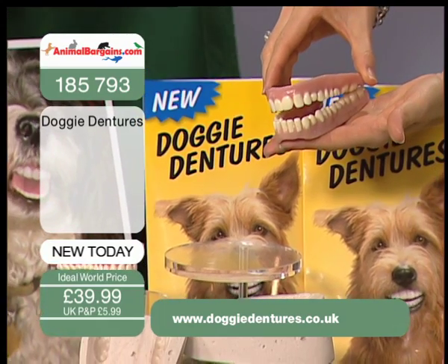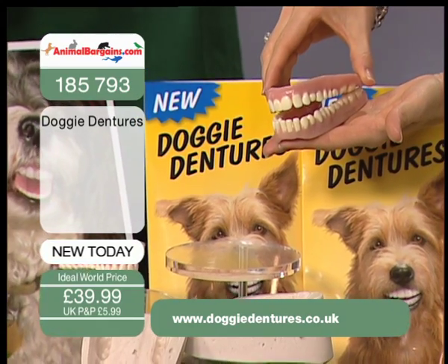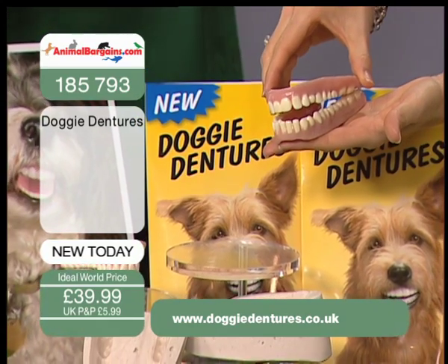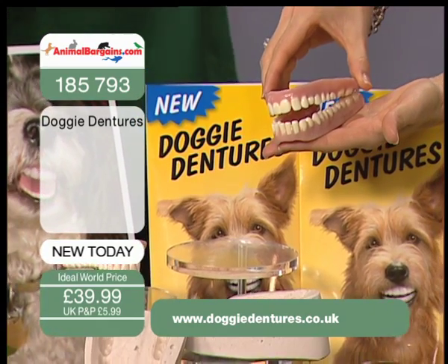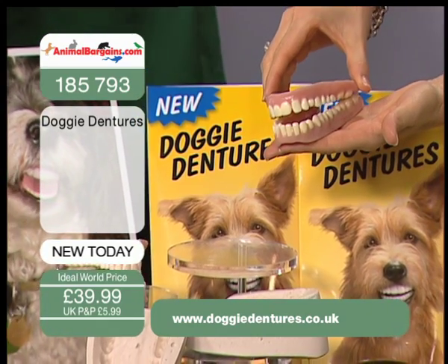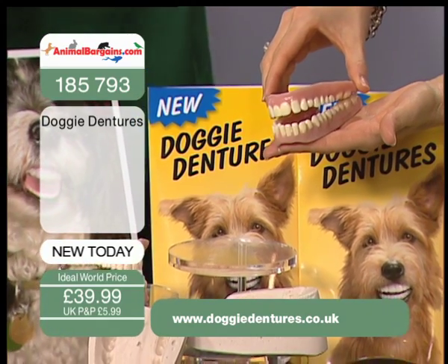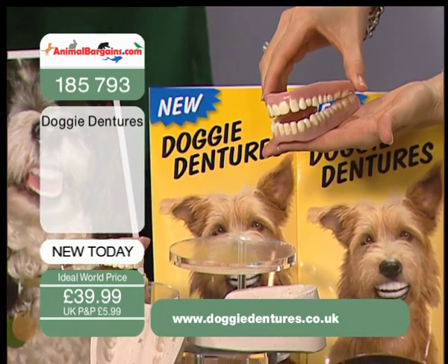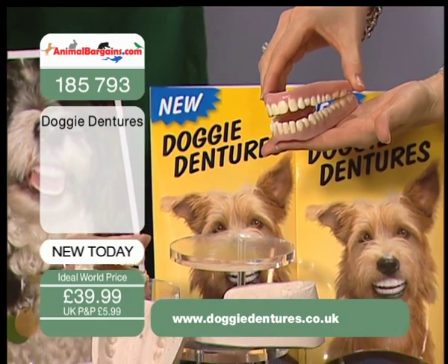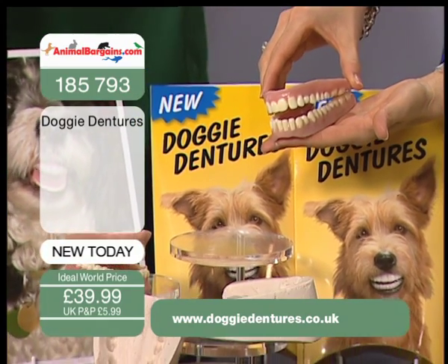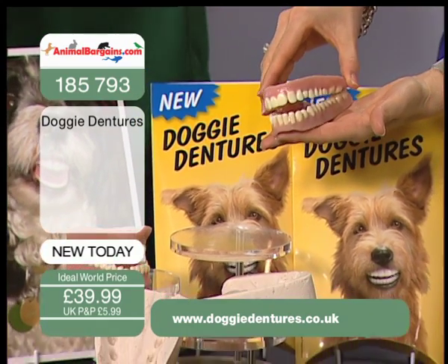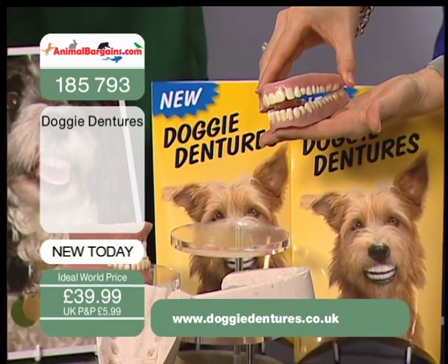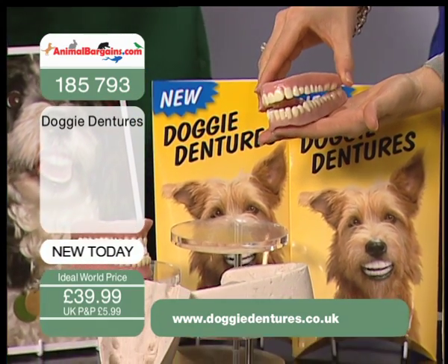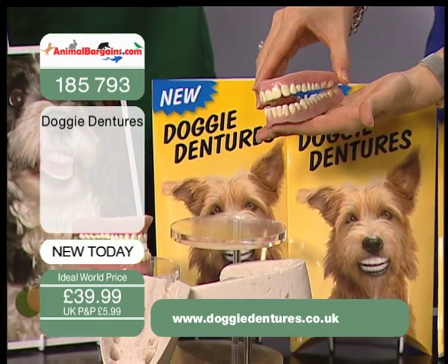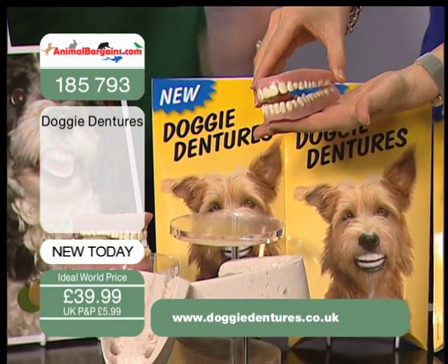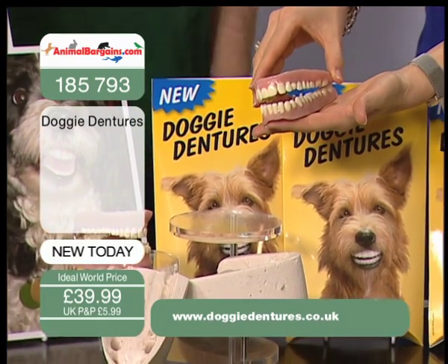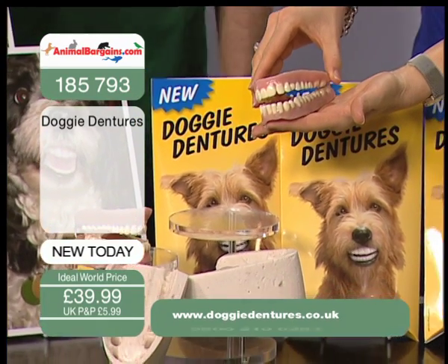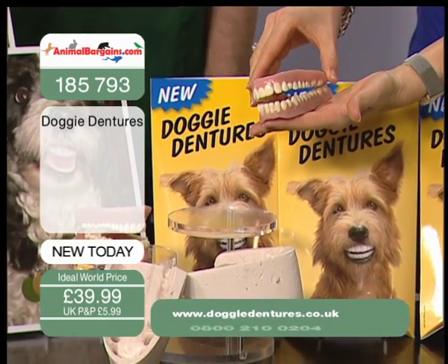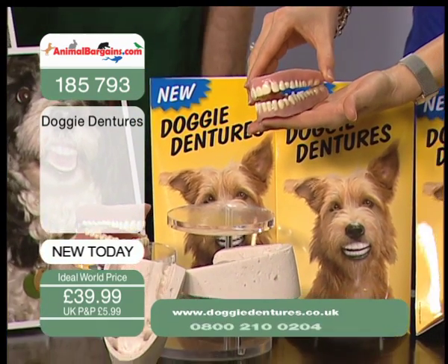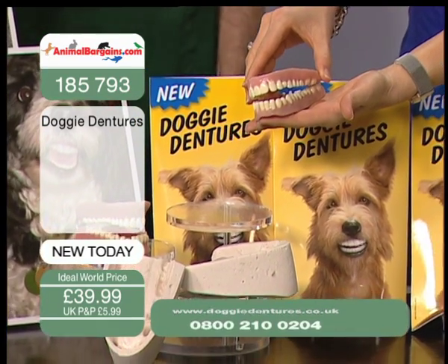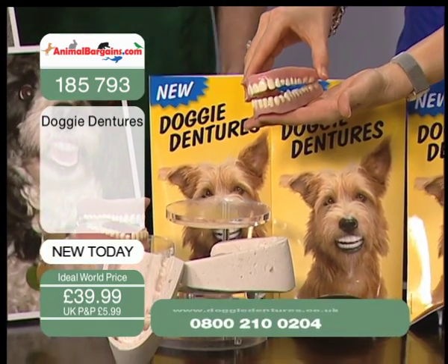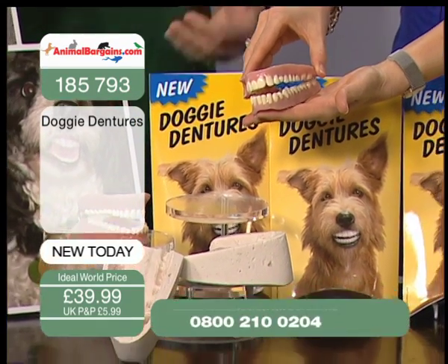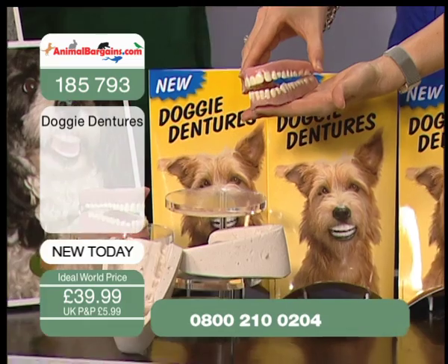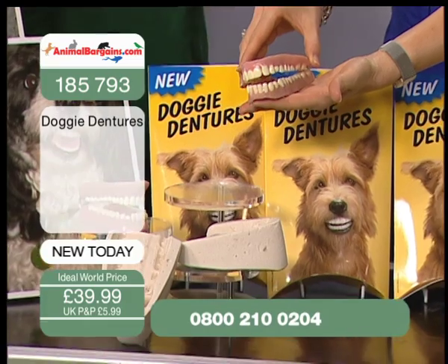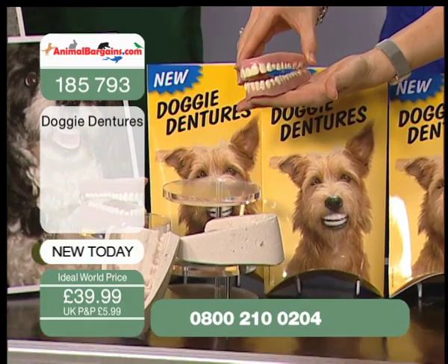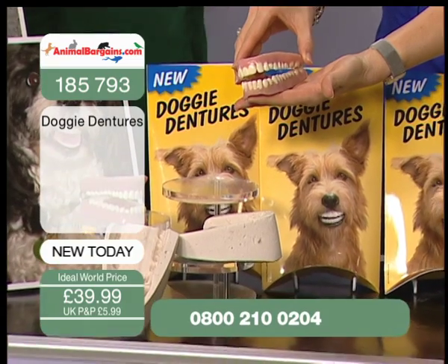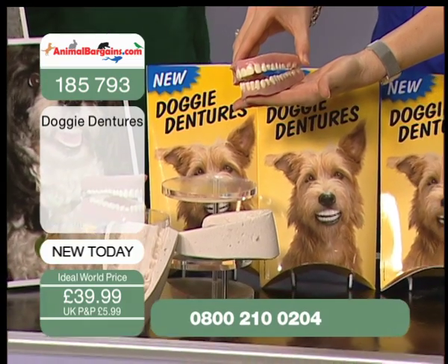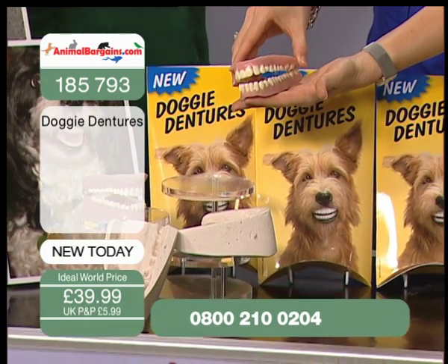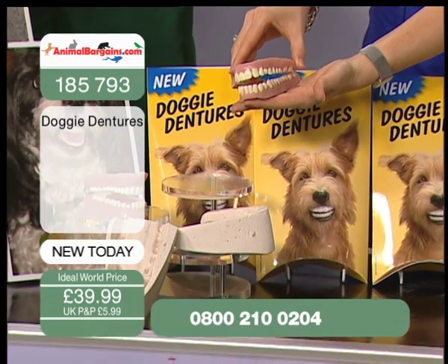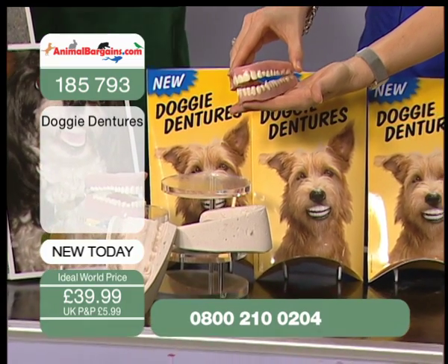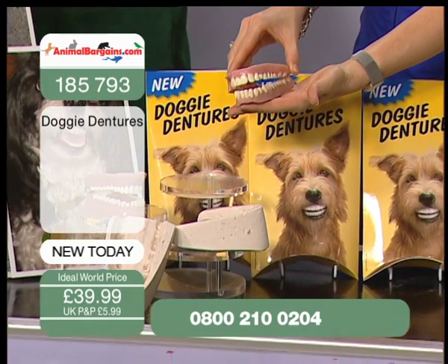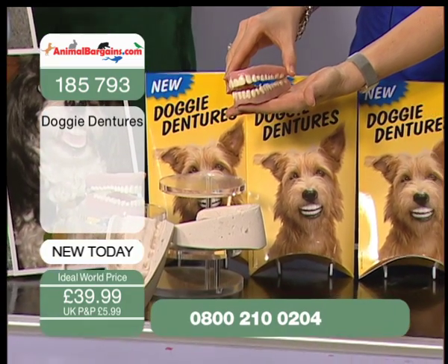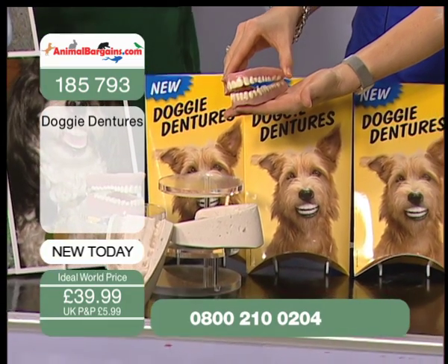And if it's left unchecked and owners aren't looking after their pet's teeth, inevitably dental extractions are needed and teeth need to be taken out. It's a big problem.